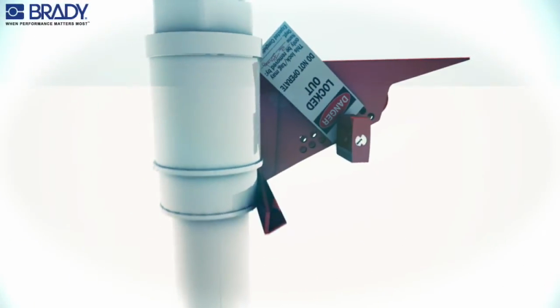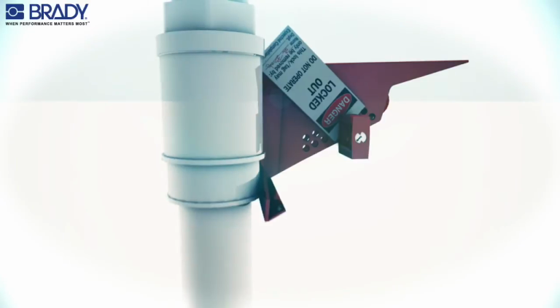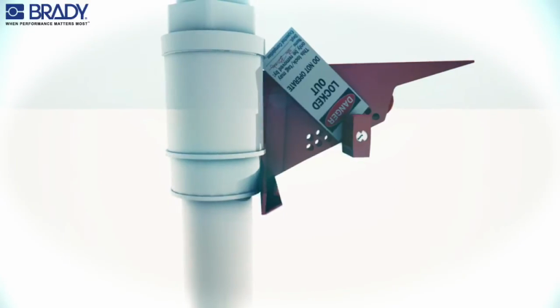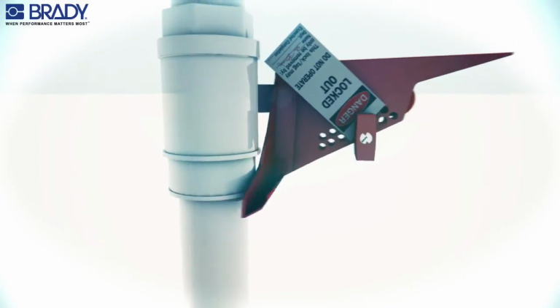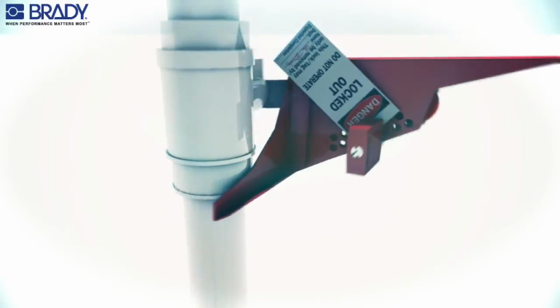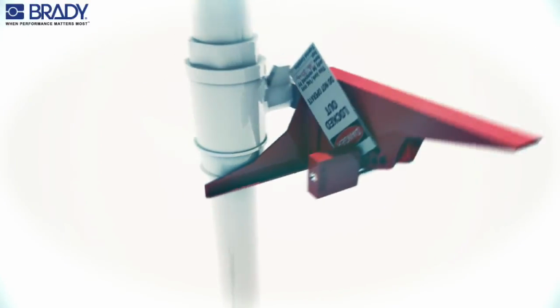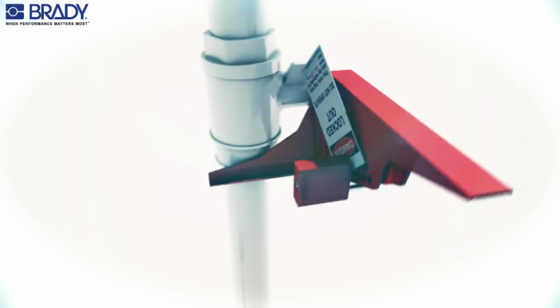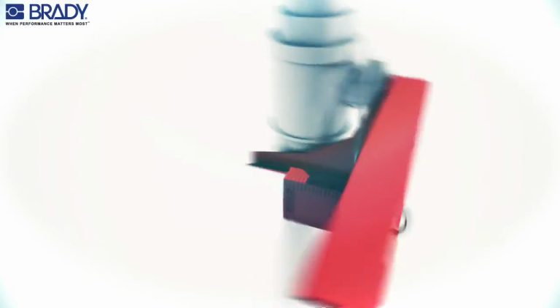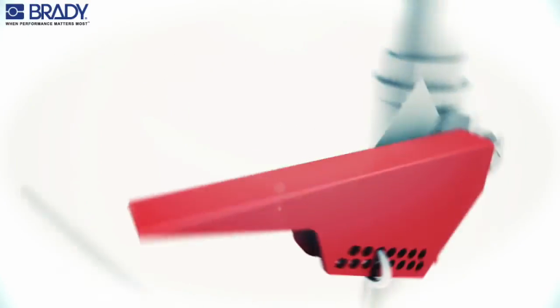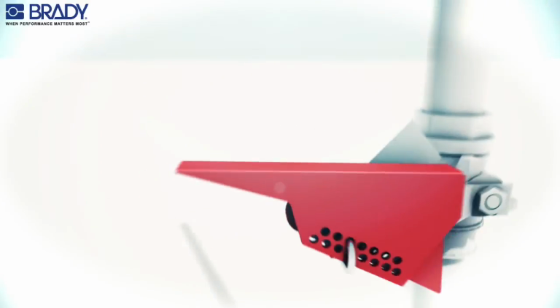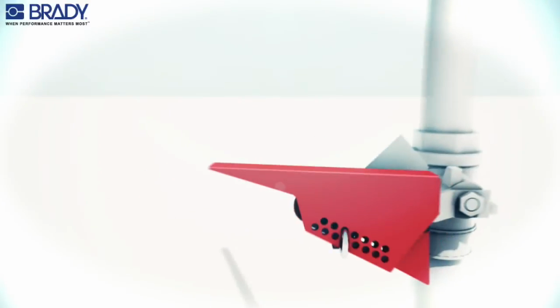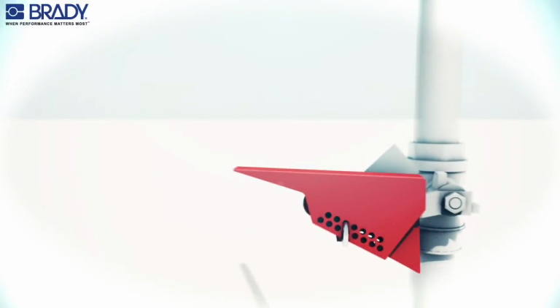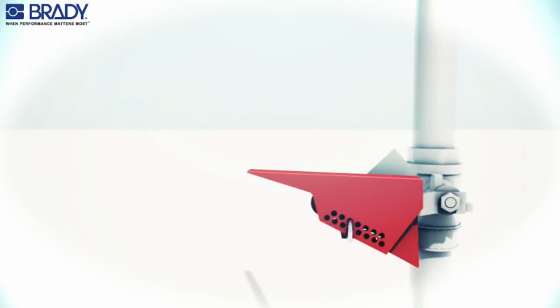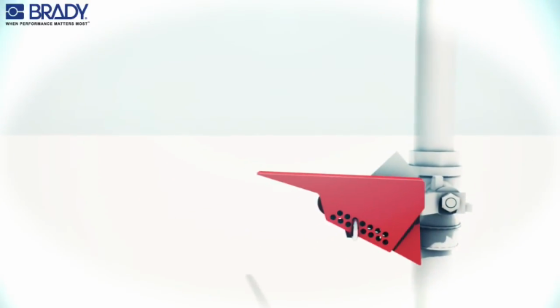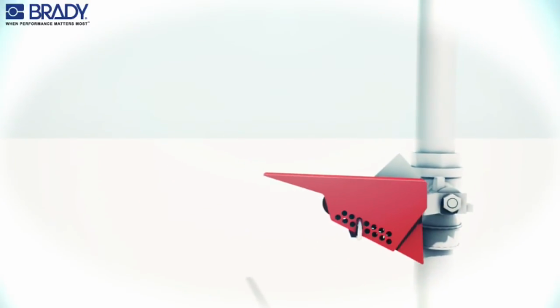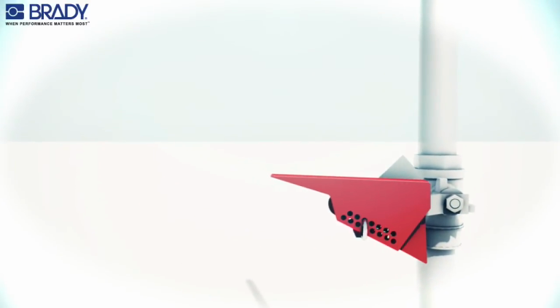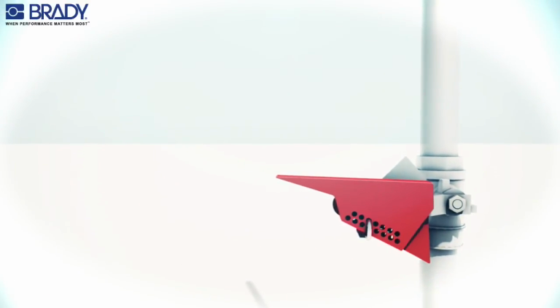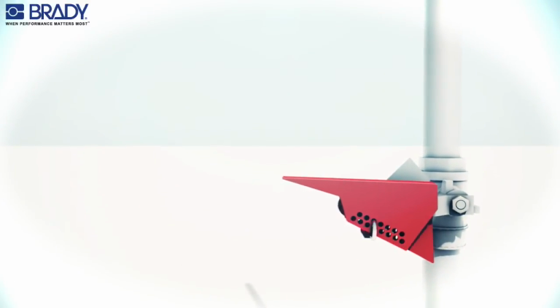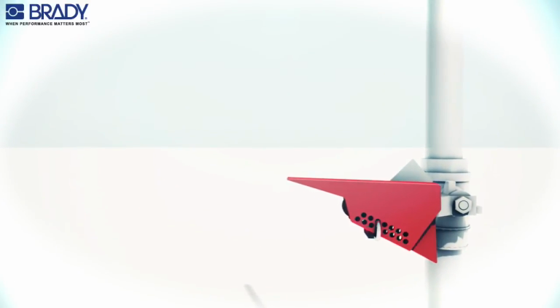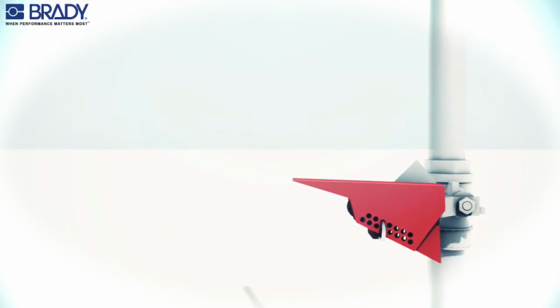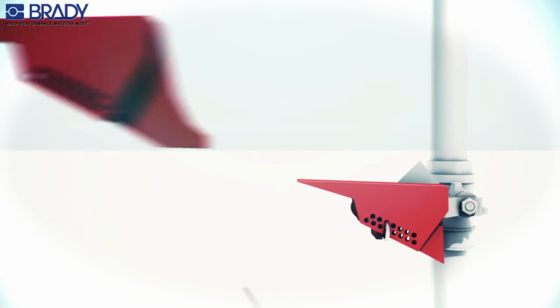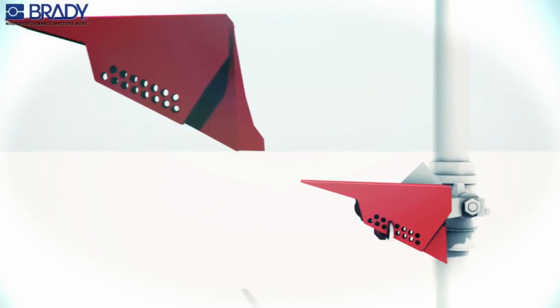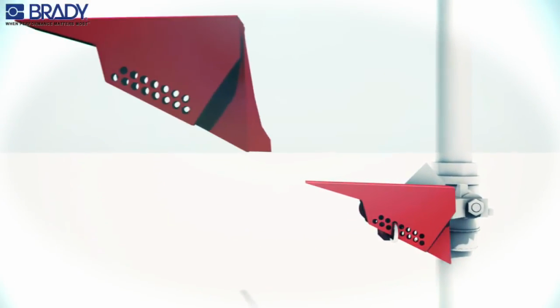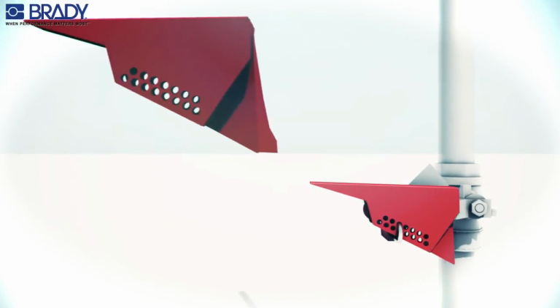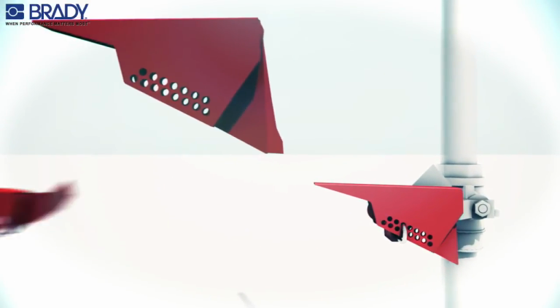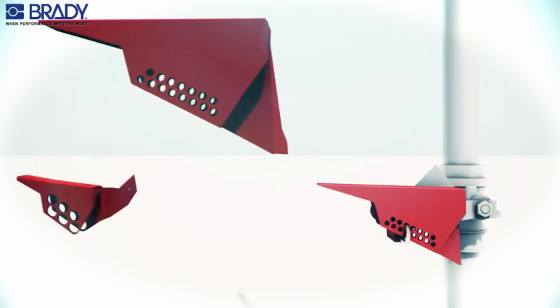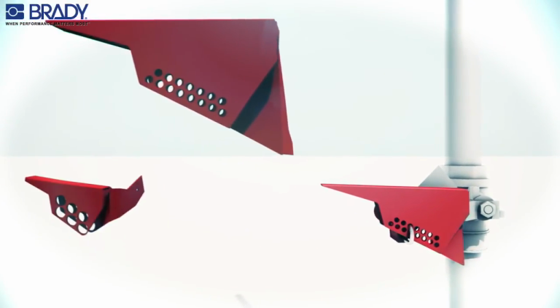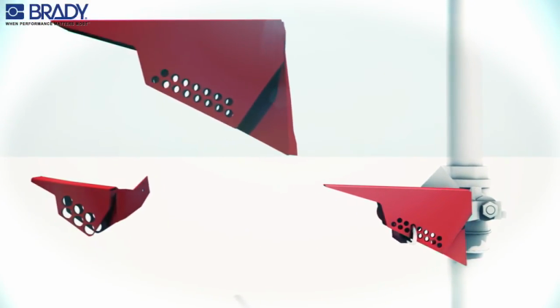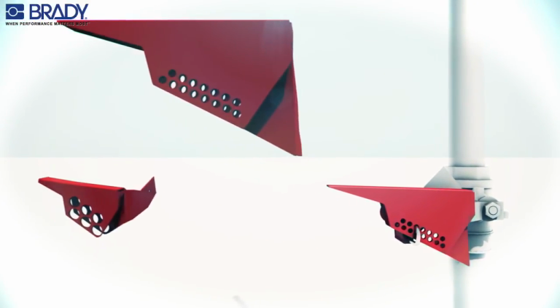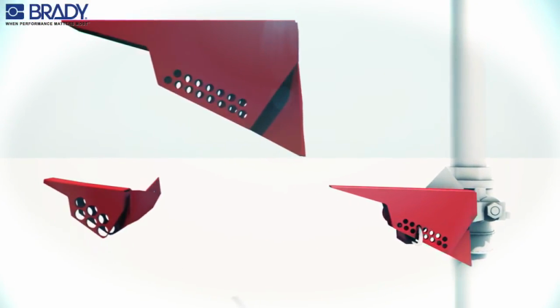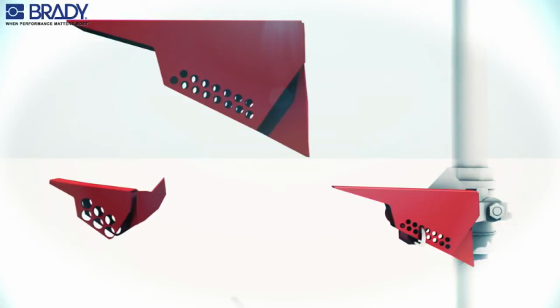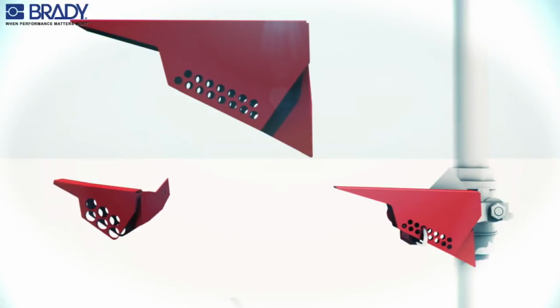This device exists in two sizes, in metal and plastic versions.